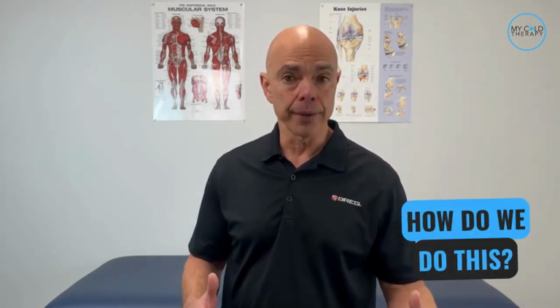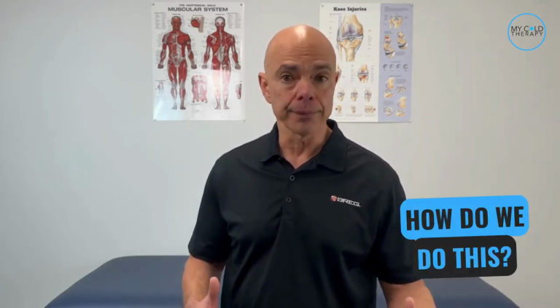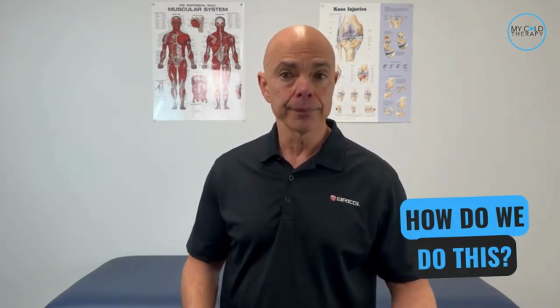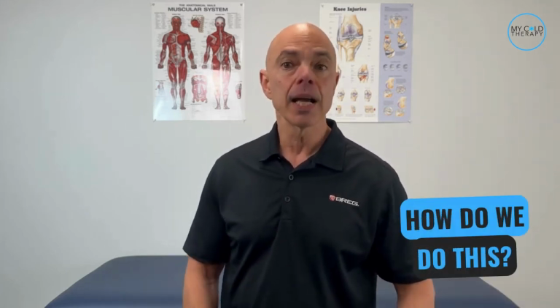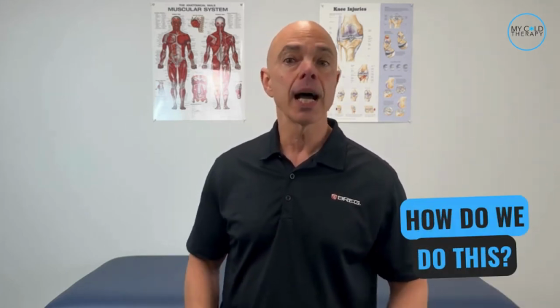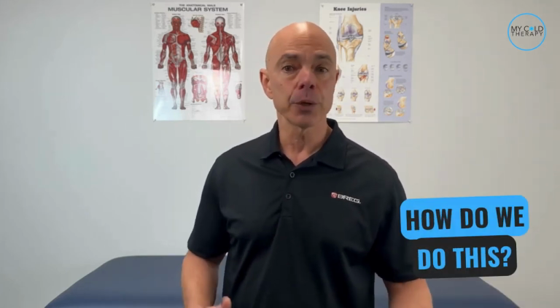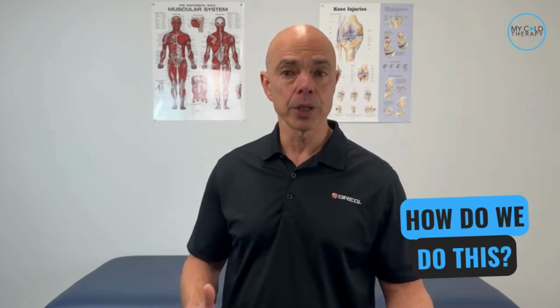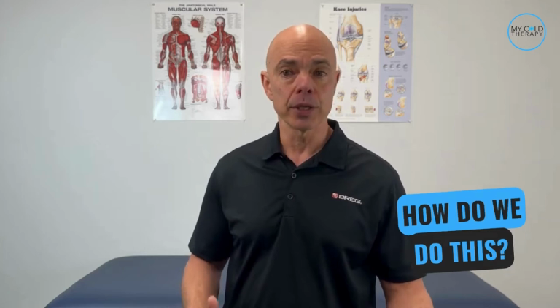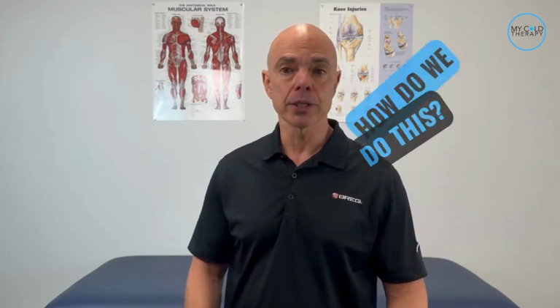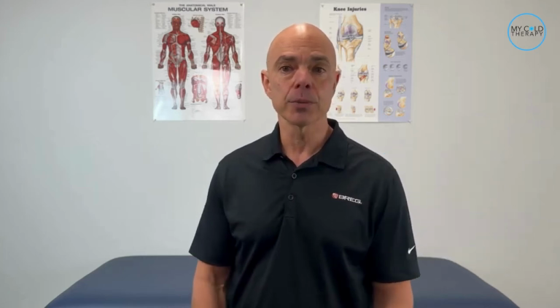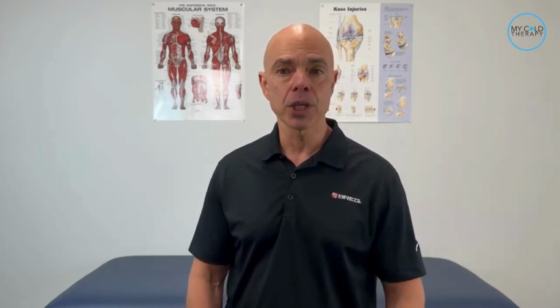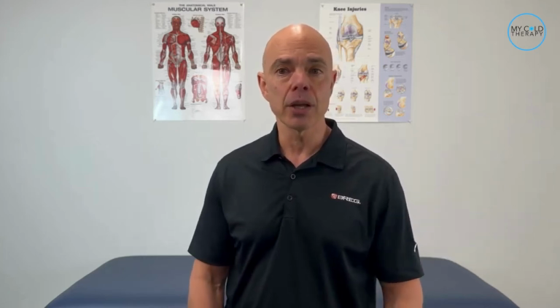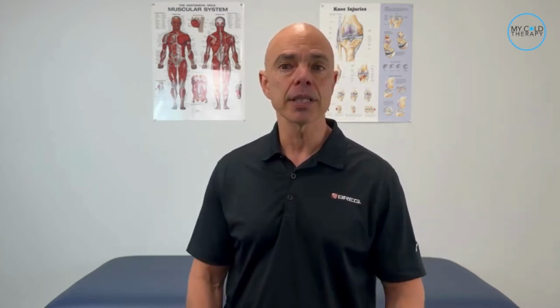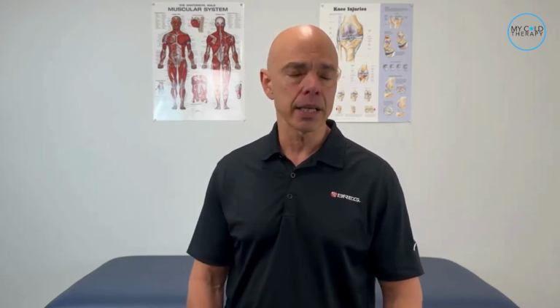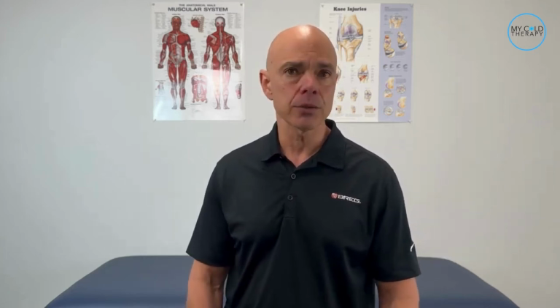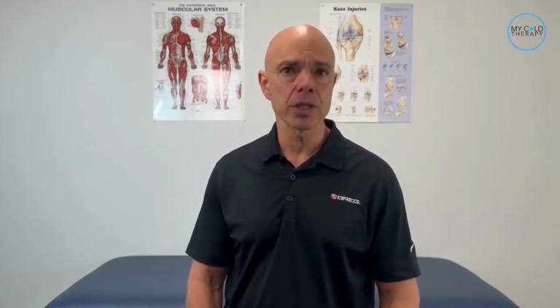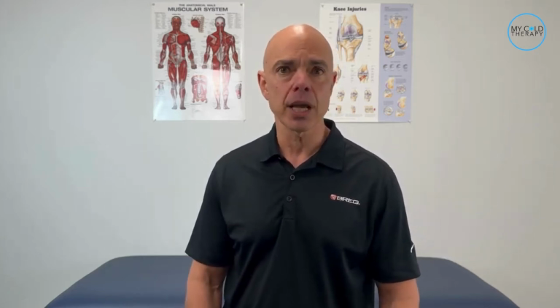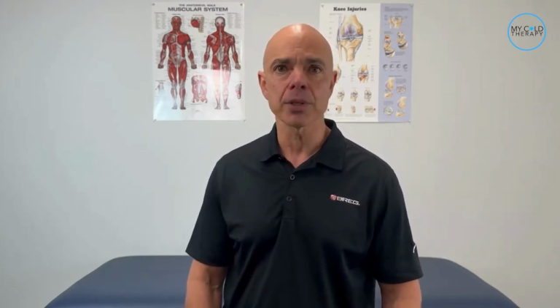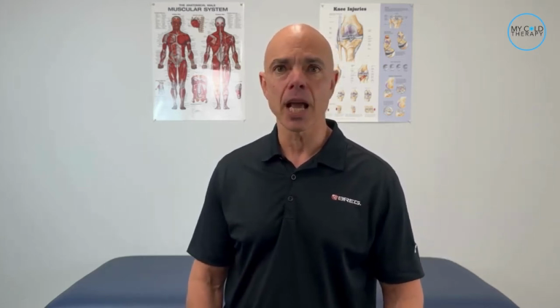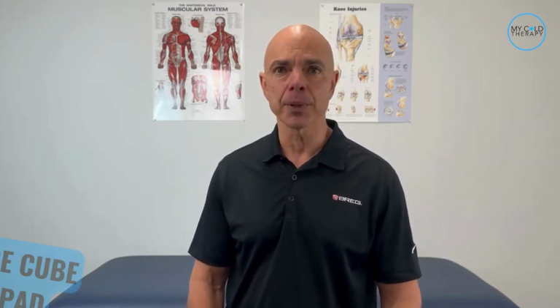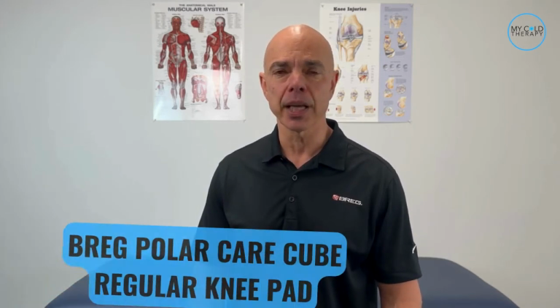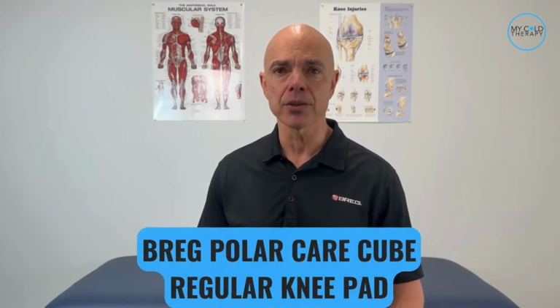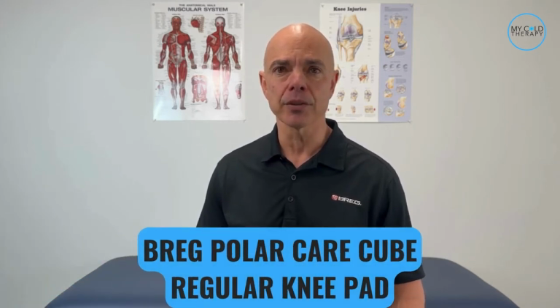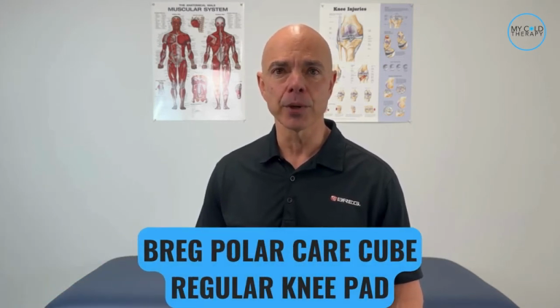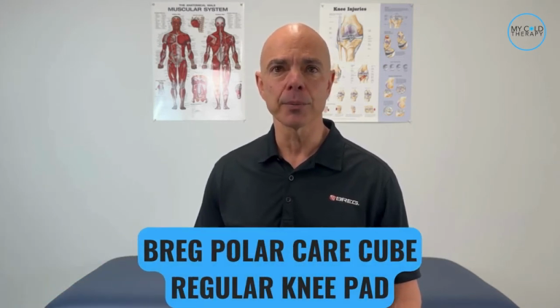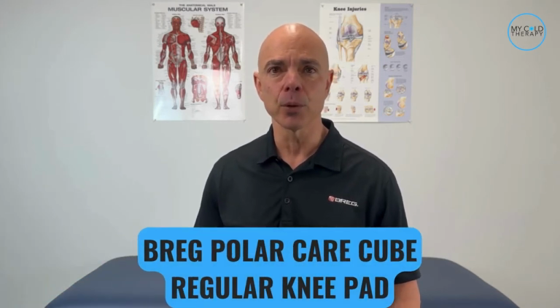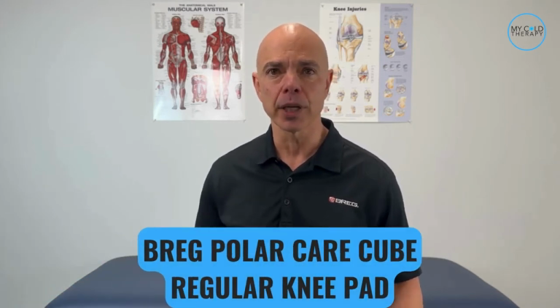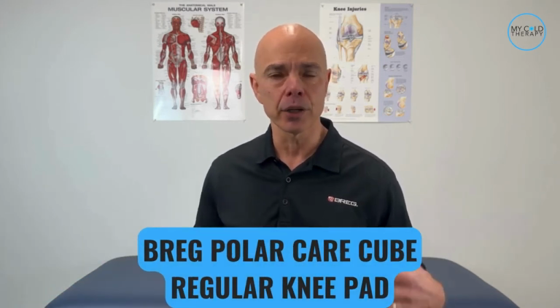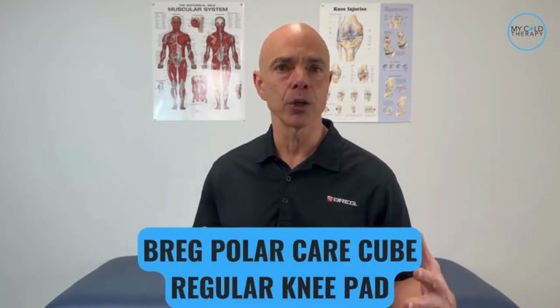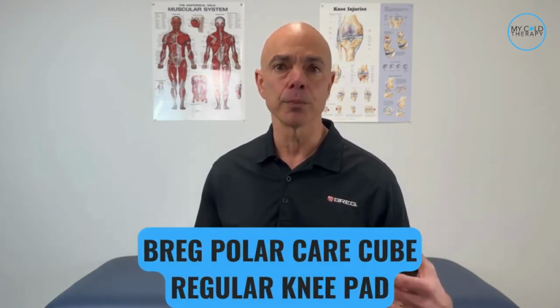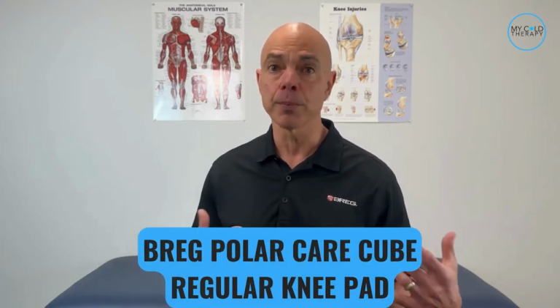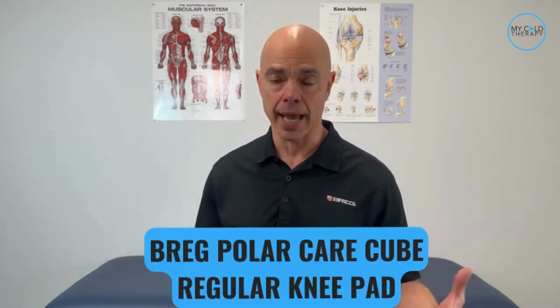Alright, how do we do this? Michelle, take us through the steps of the application of the Breg PolarCare Cube pads.